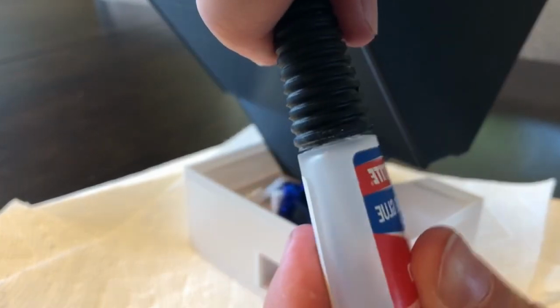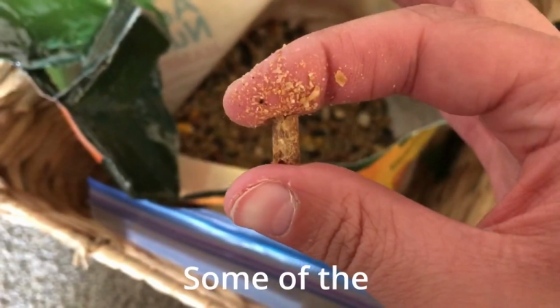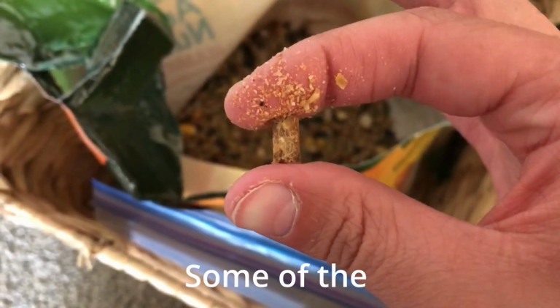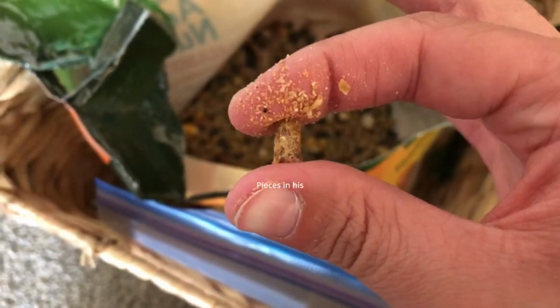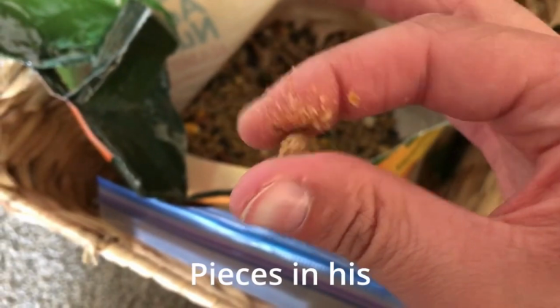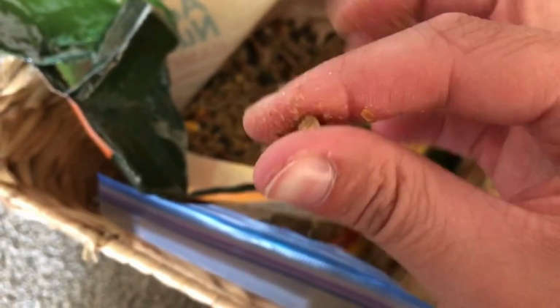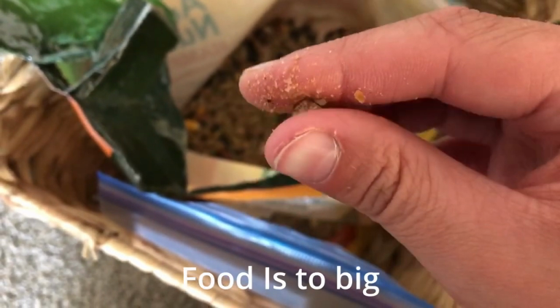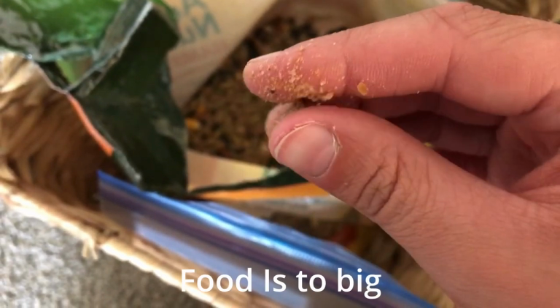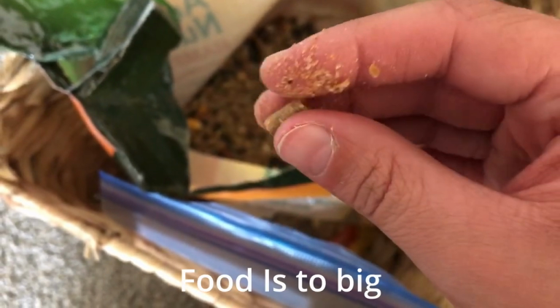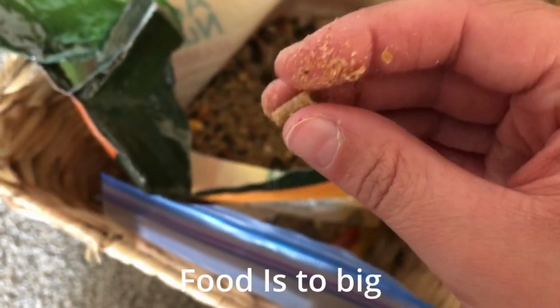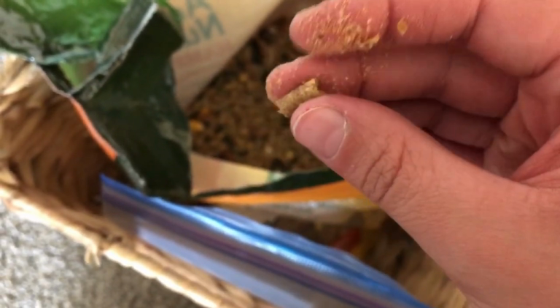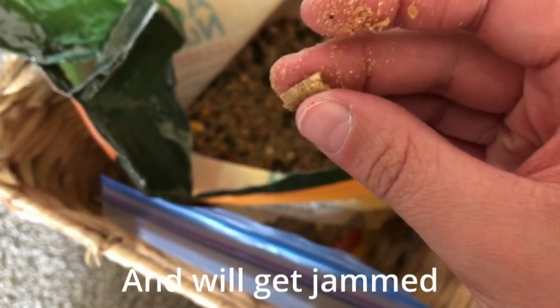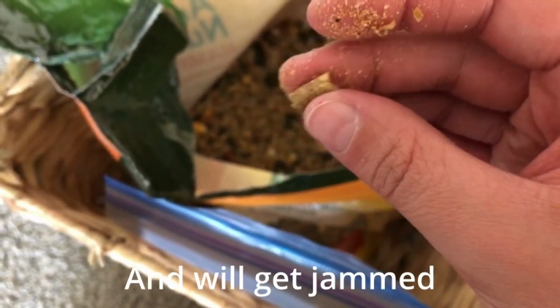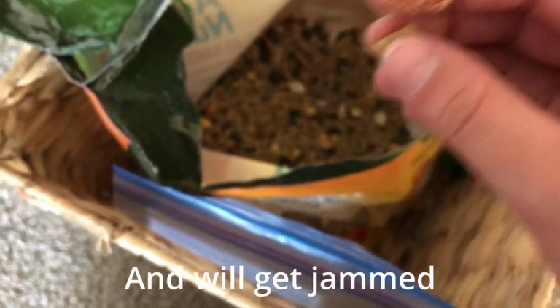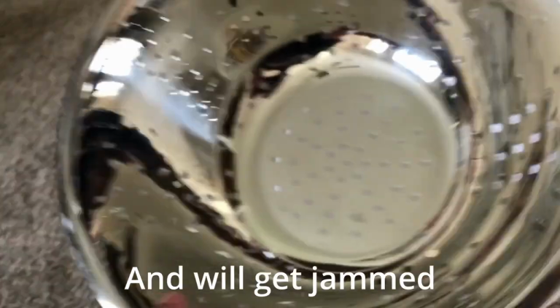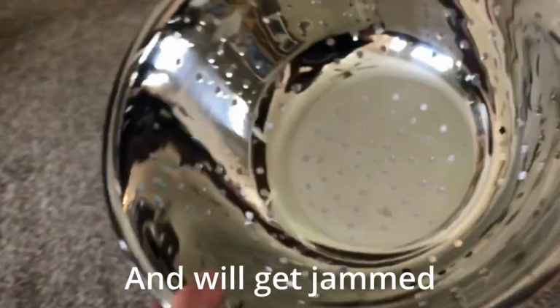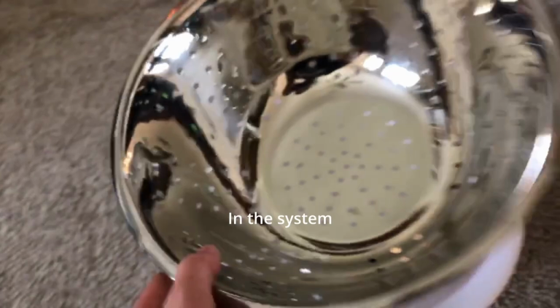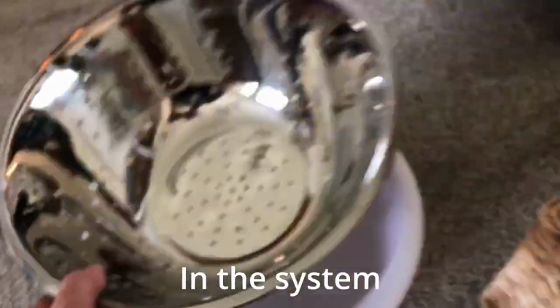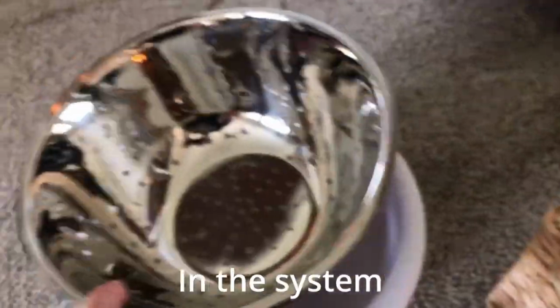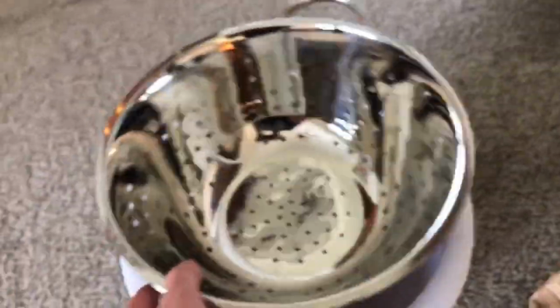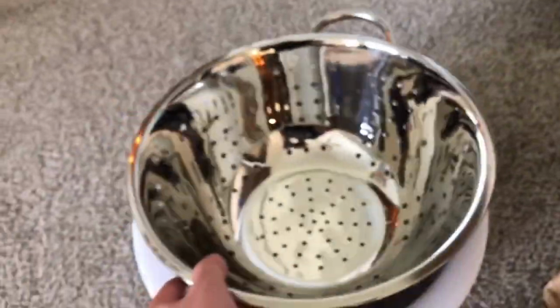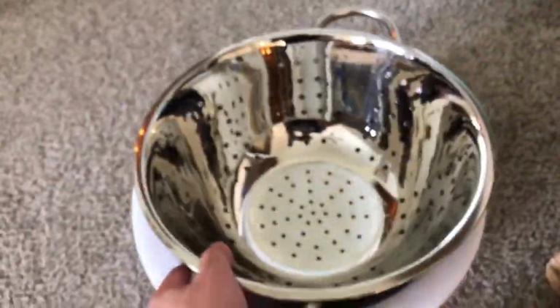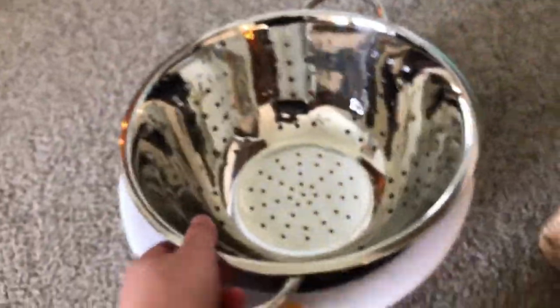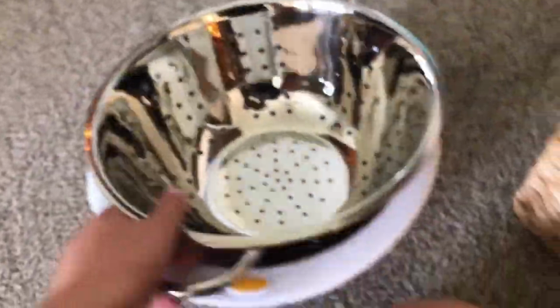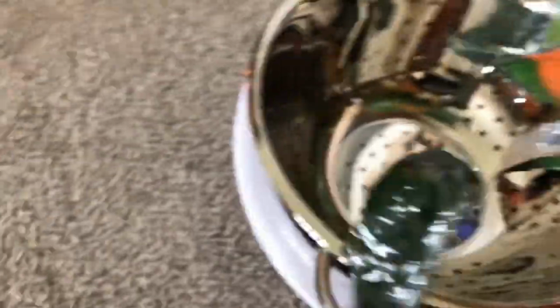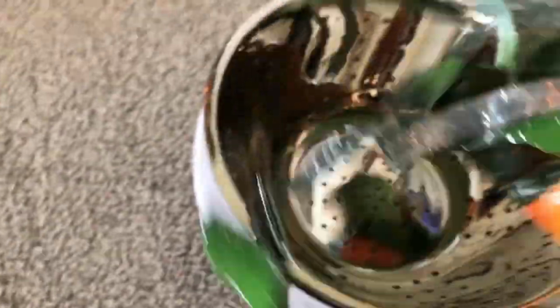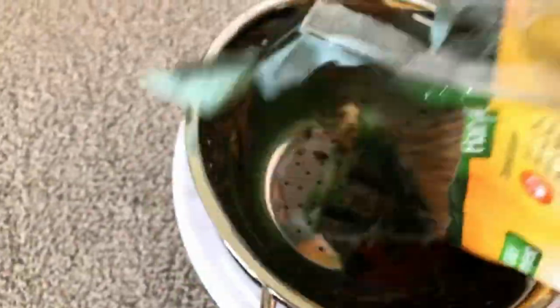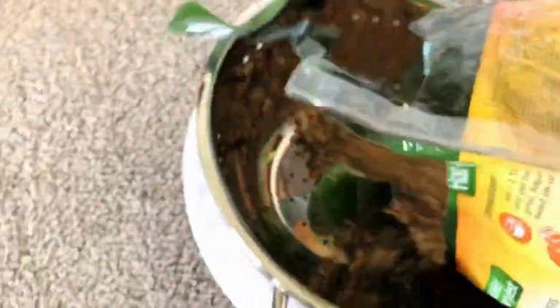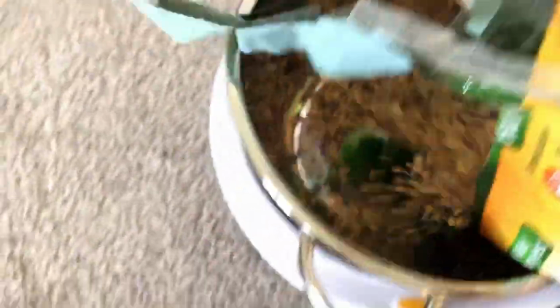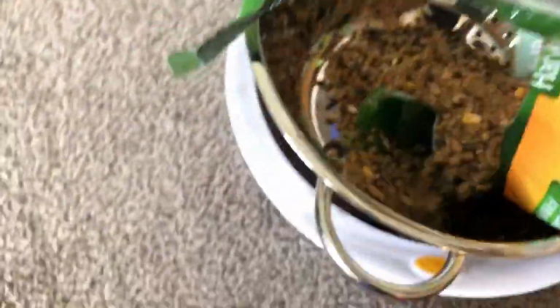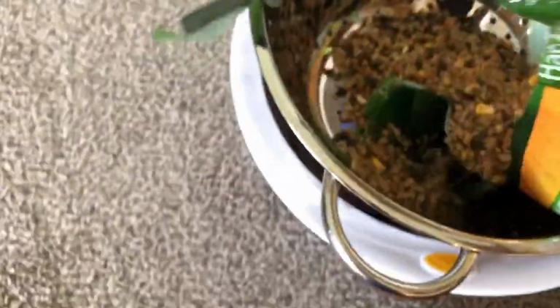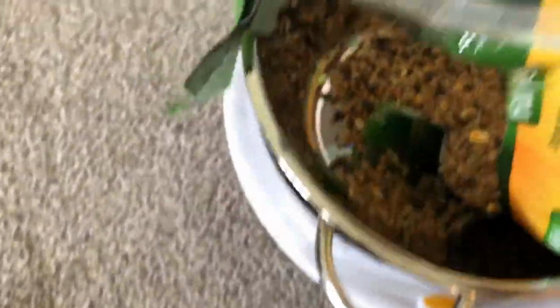Some of the pieces in his food are too big and will get jammed in the system, so I need to filter out all the big chunks.